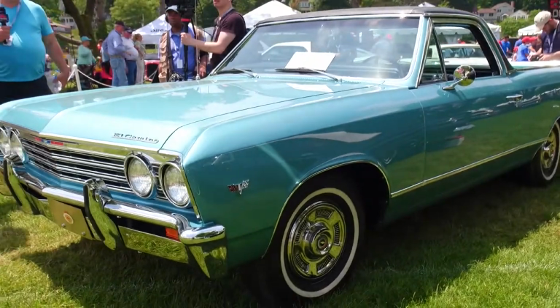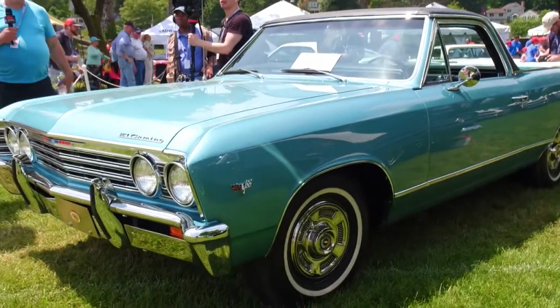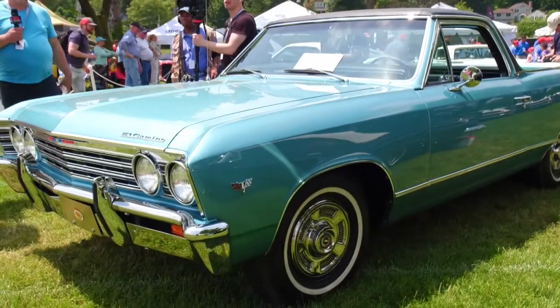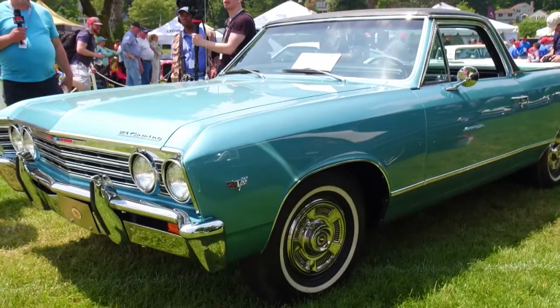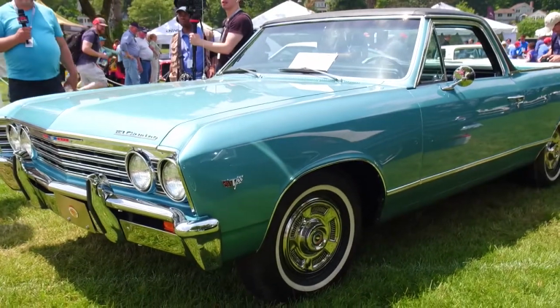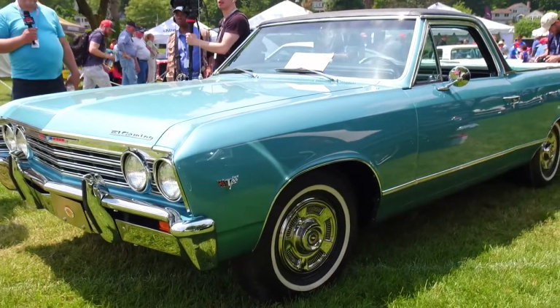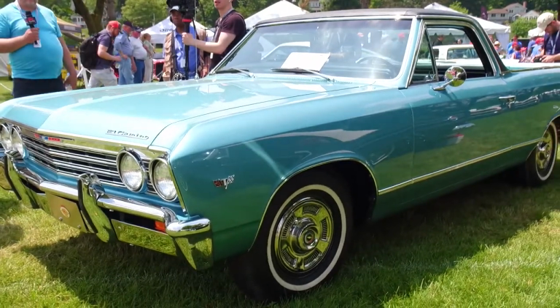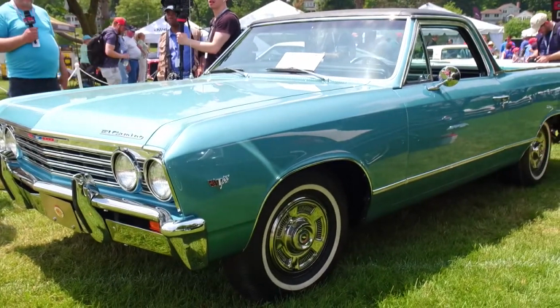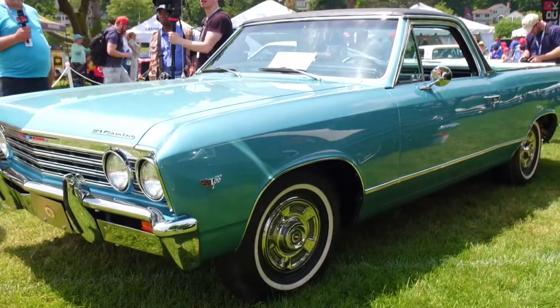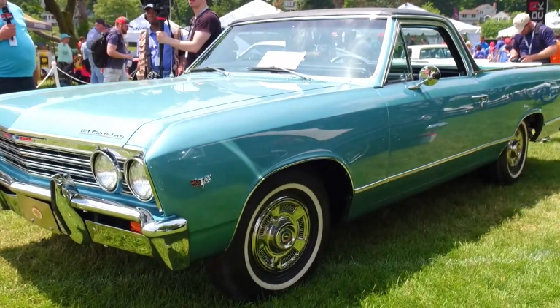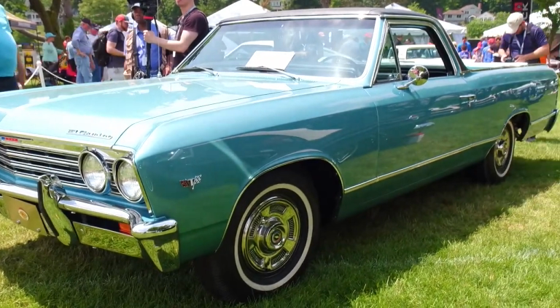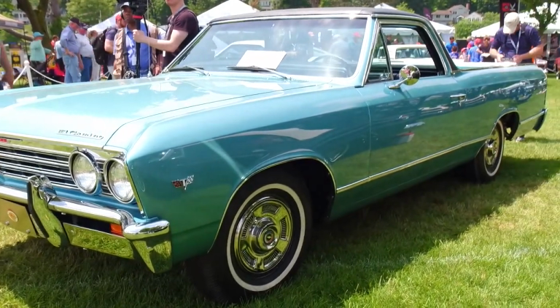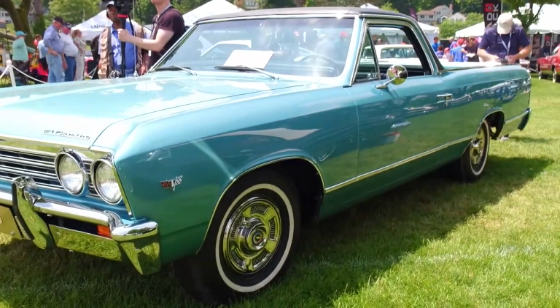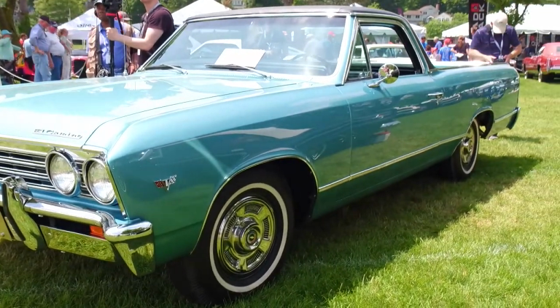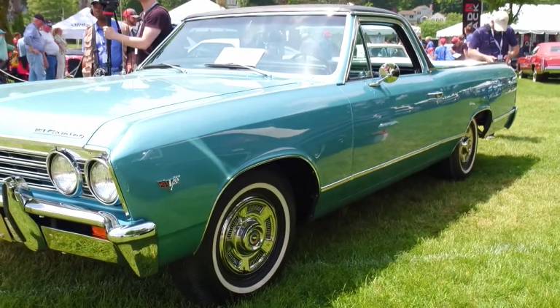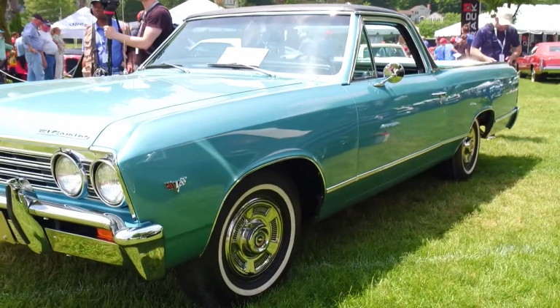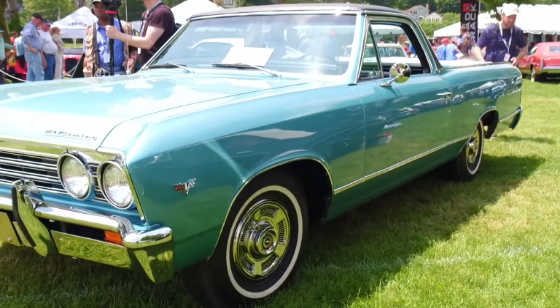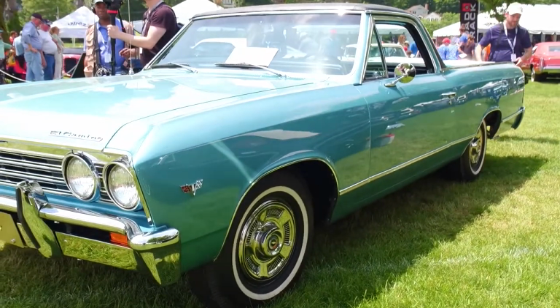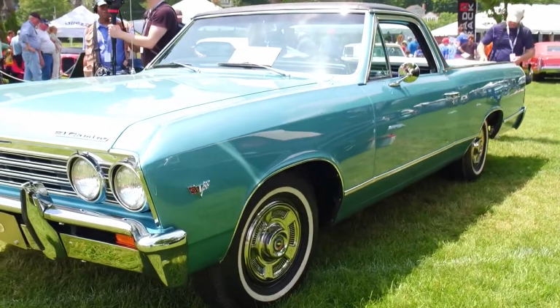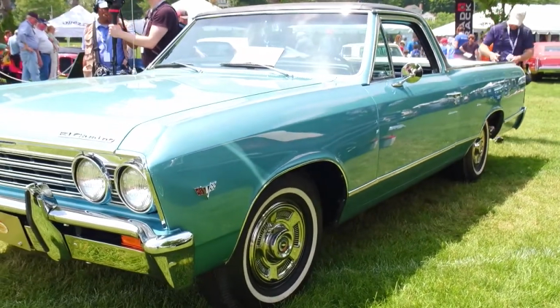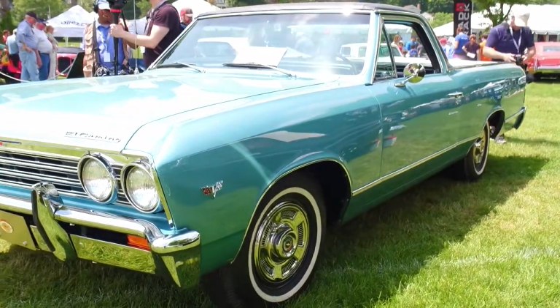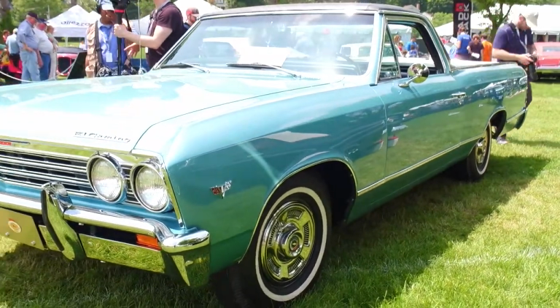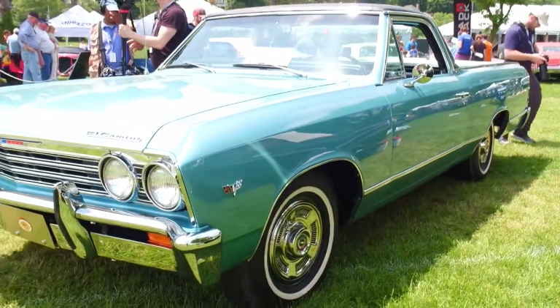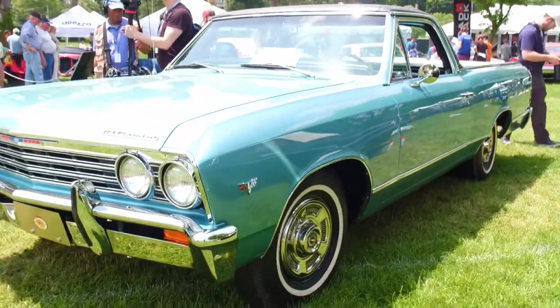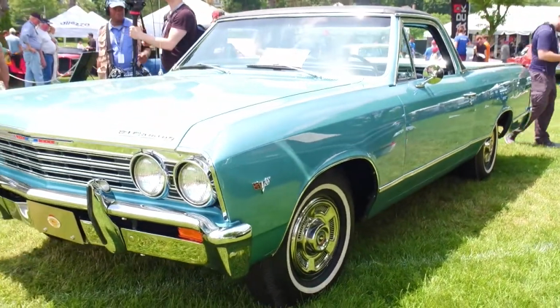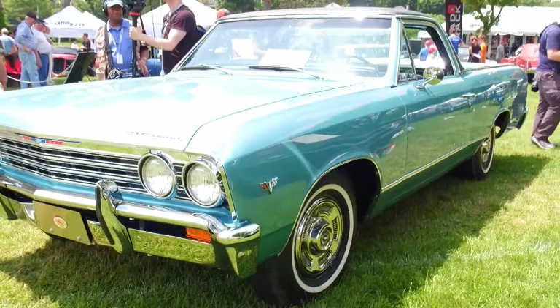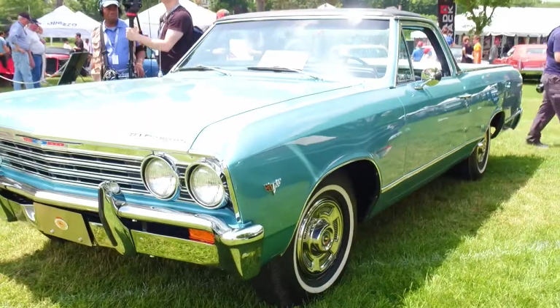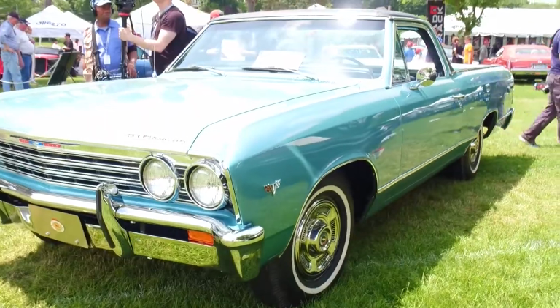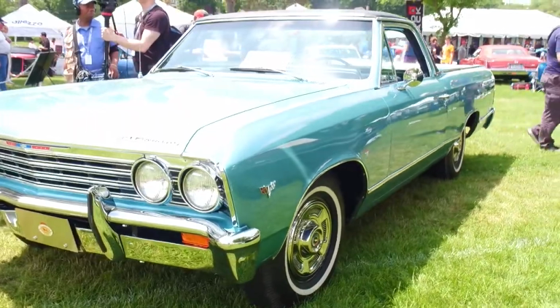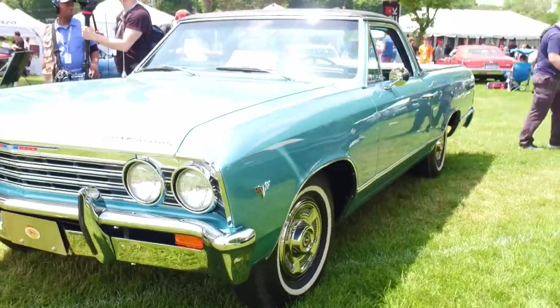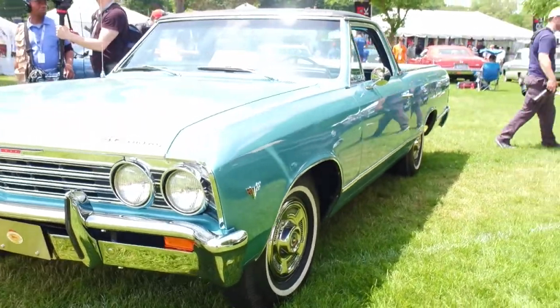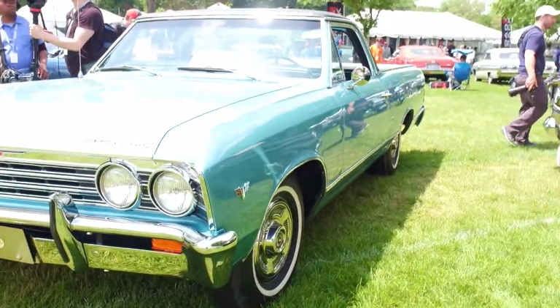Is this your El Camino, ma'am? Yes, it is. Can I bother you for a second? Sure. This is stunning. Can you tell me about the '67 El Camino?